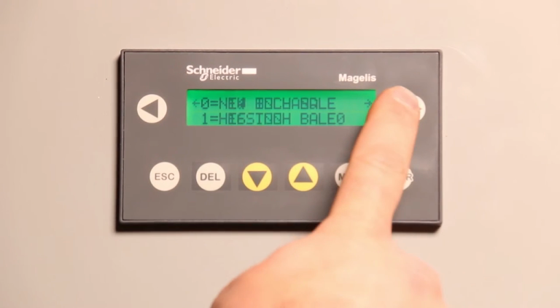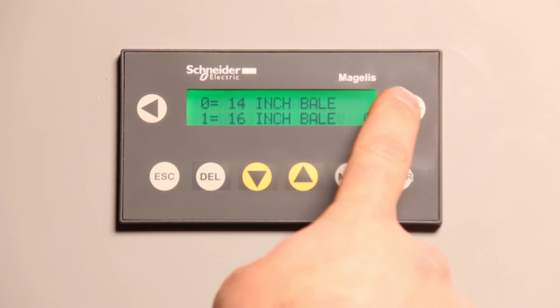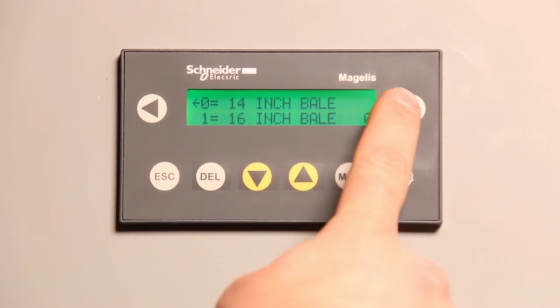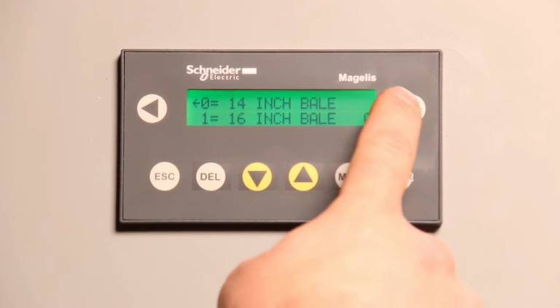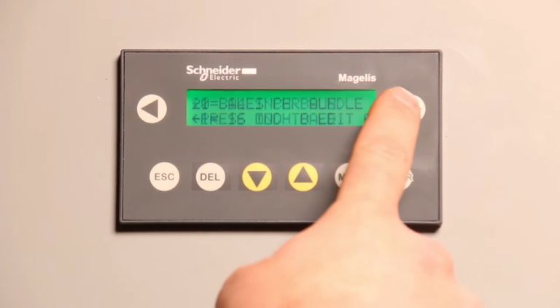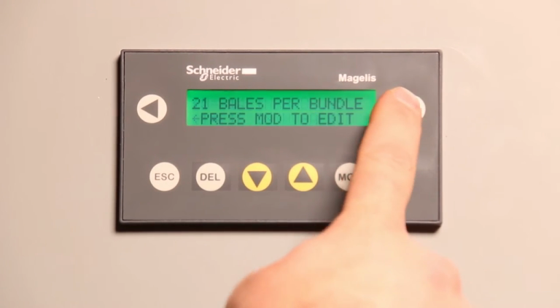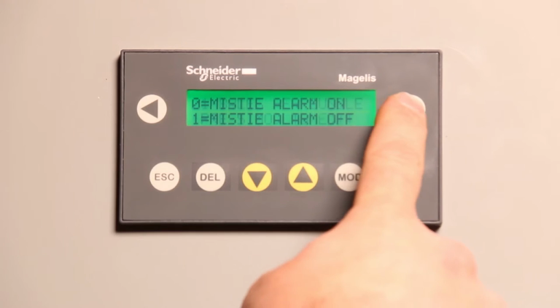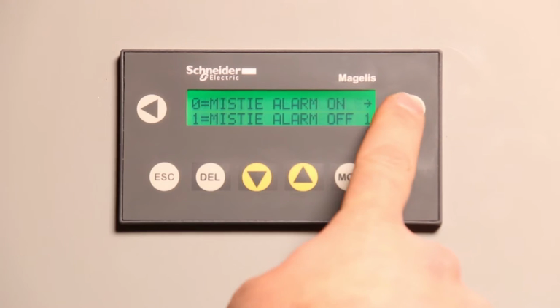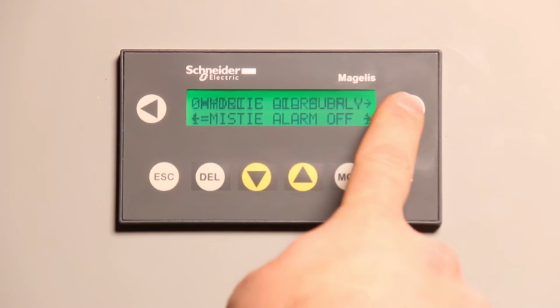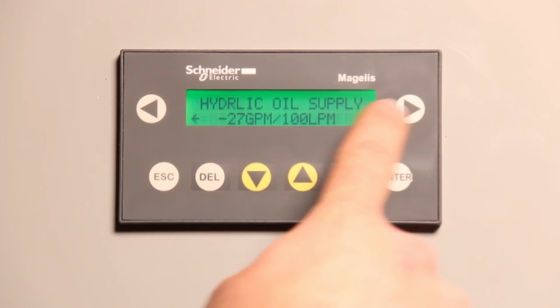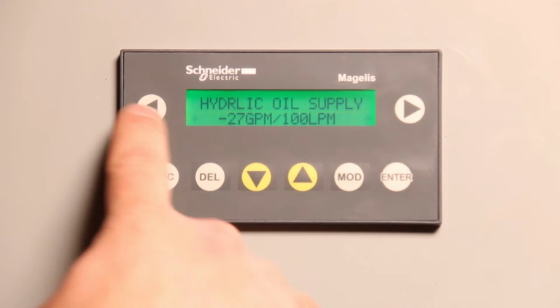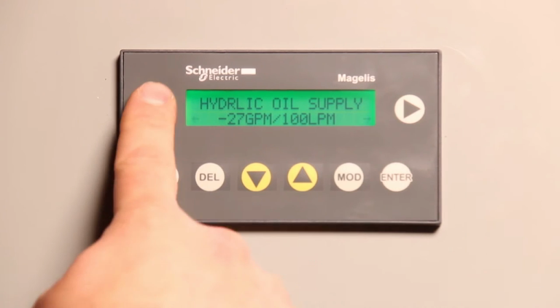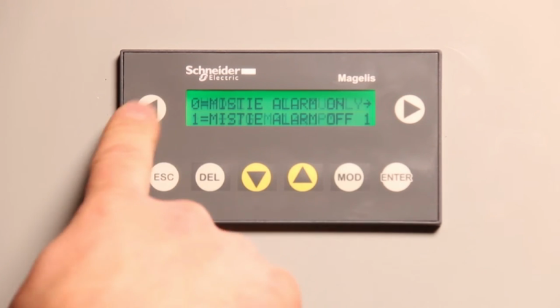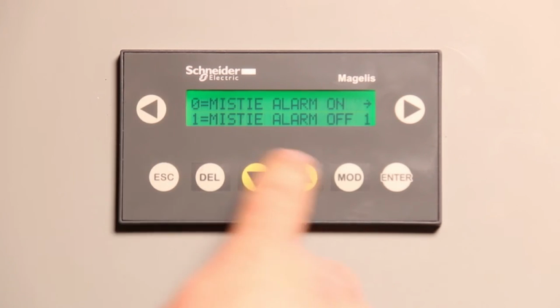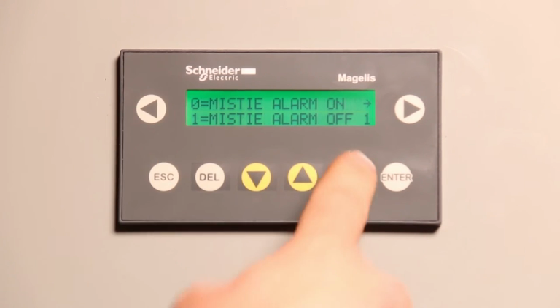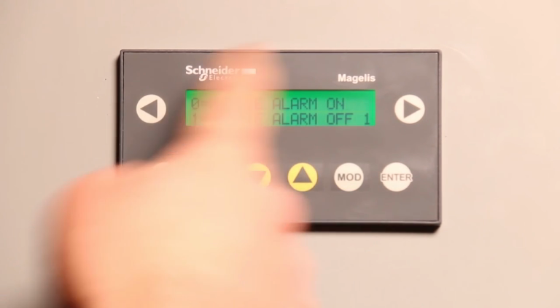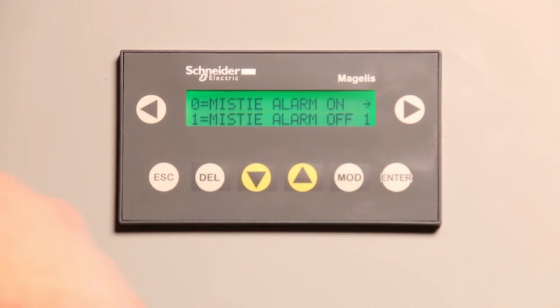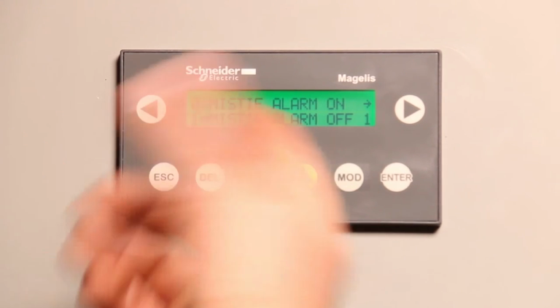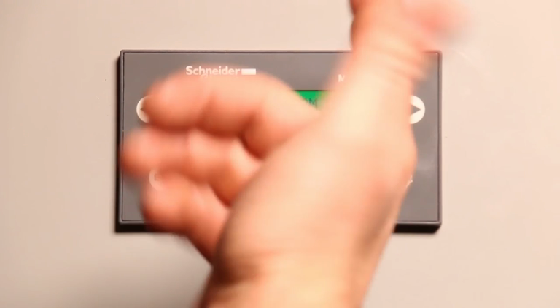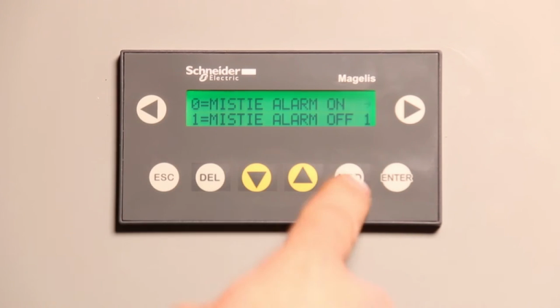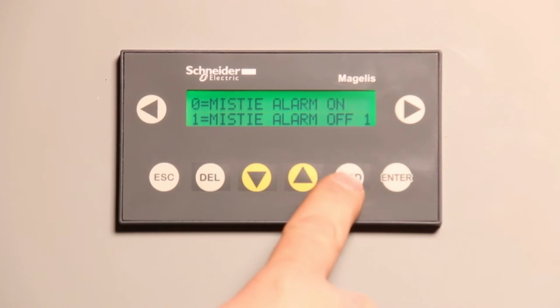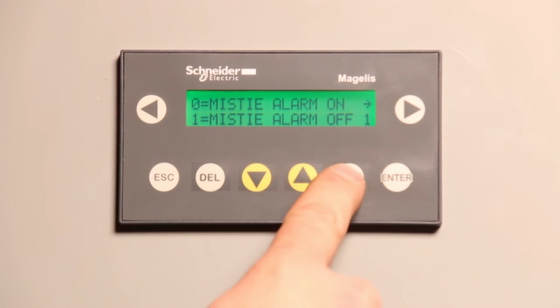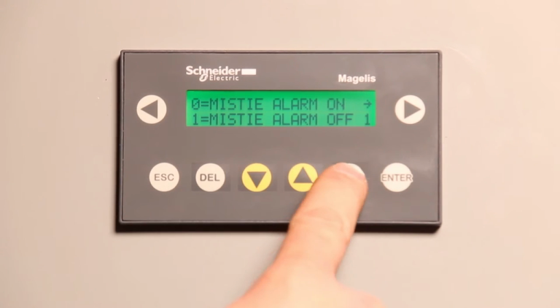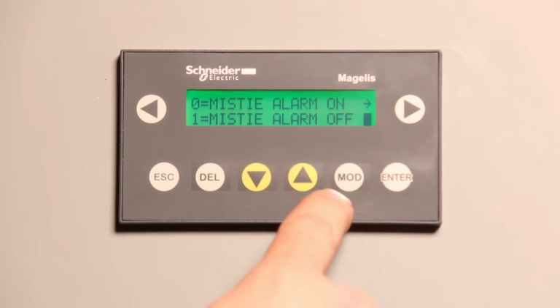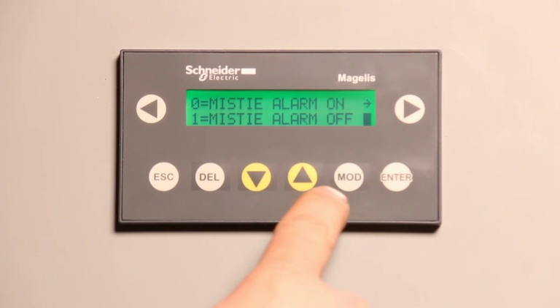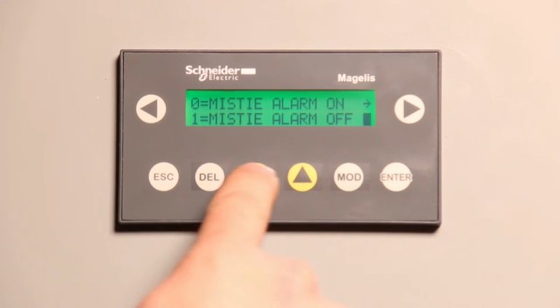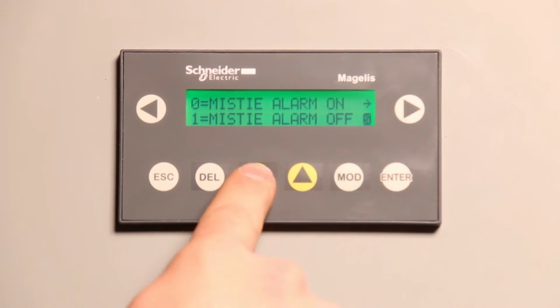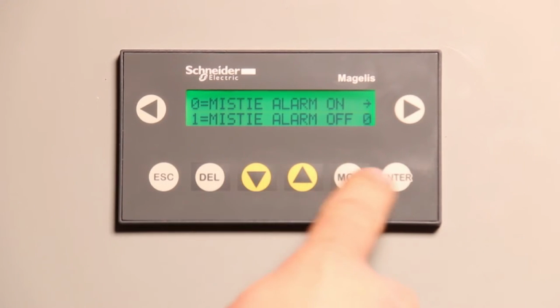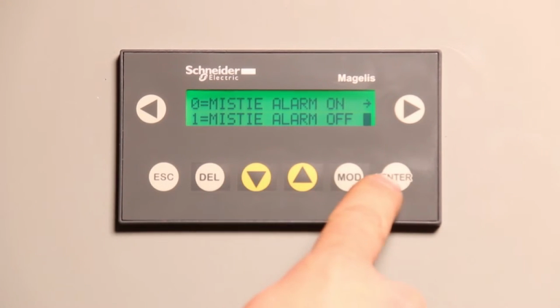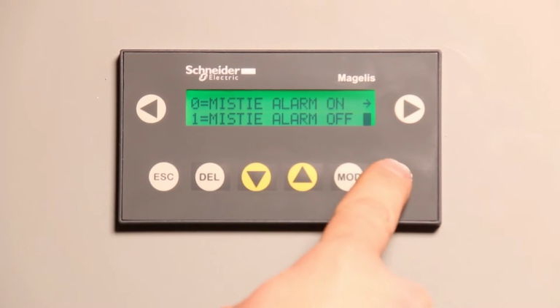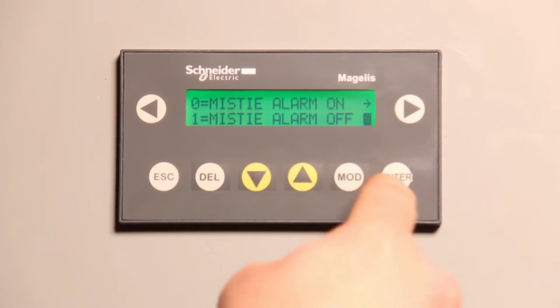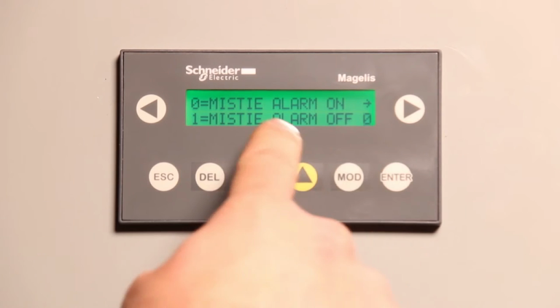We'll go back through here and turn it back on. If you hit the left arrow, you'll go back. Modify, down, enter — mistie alarm is back on.